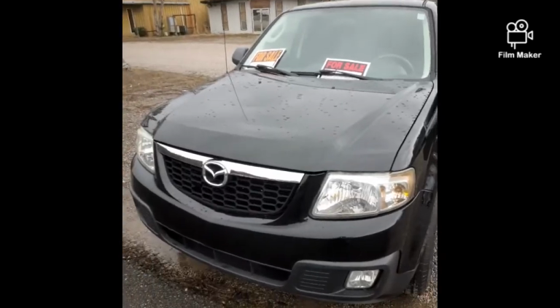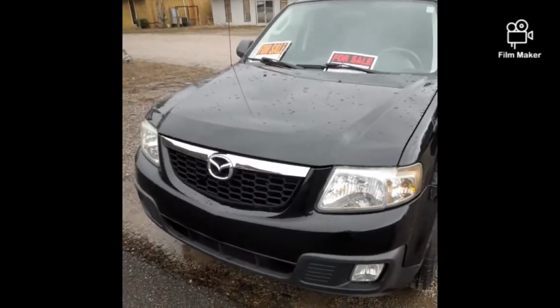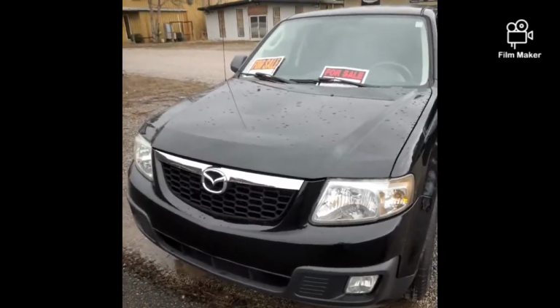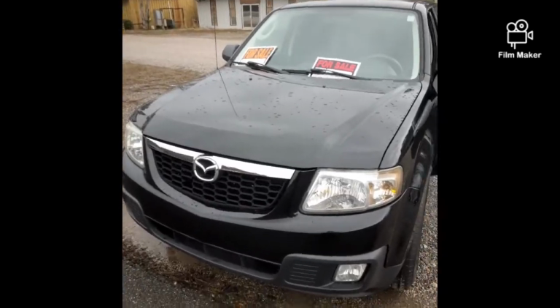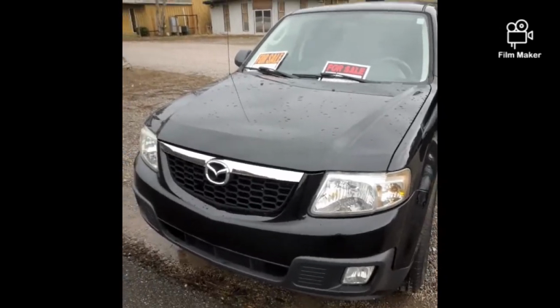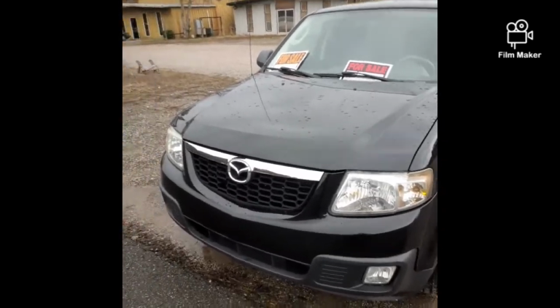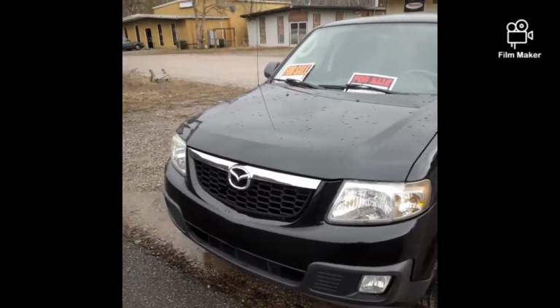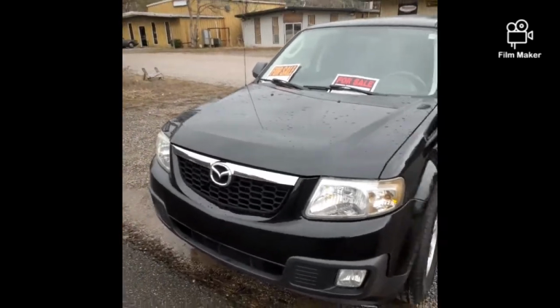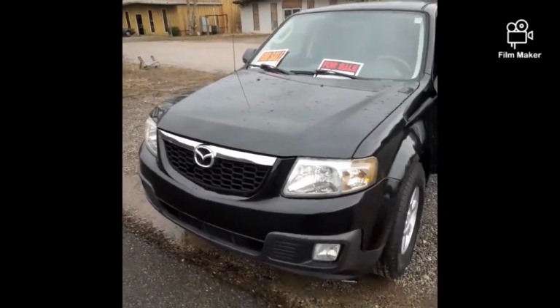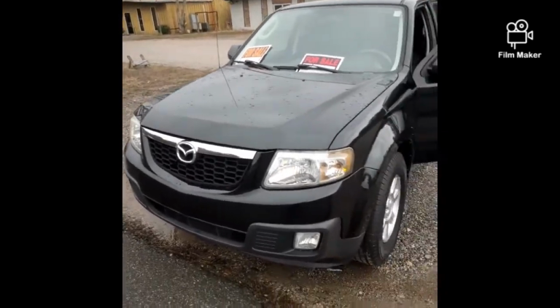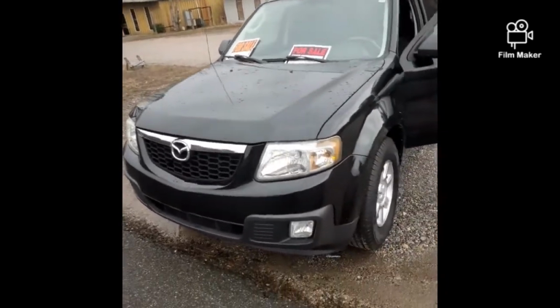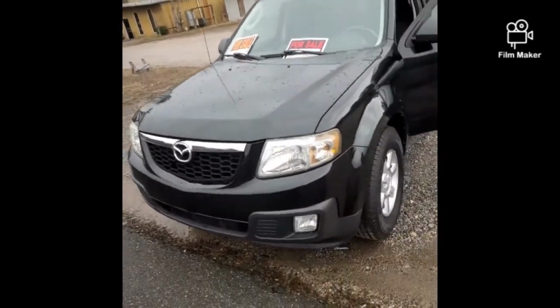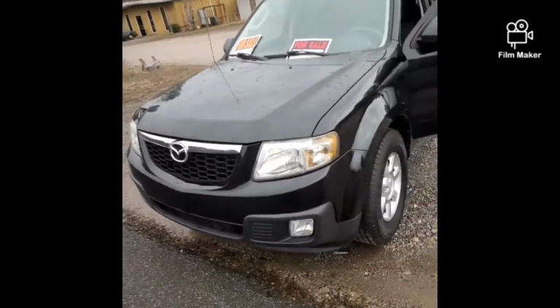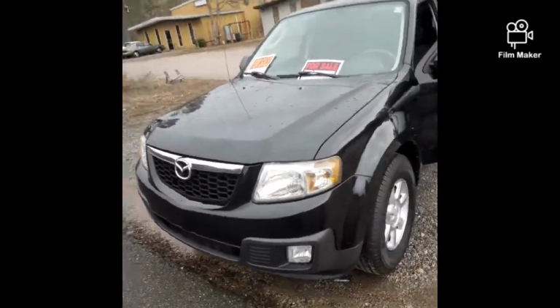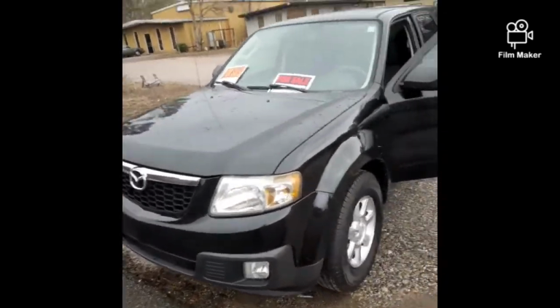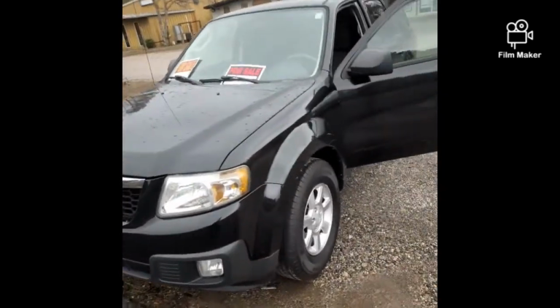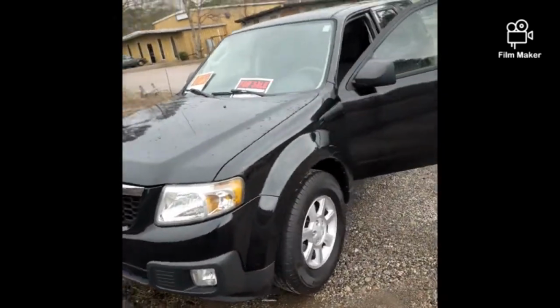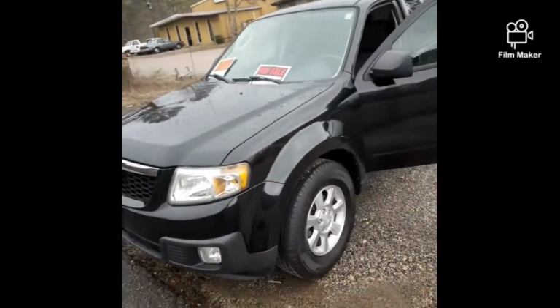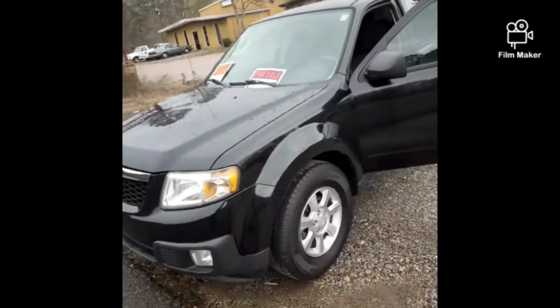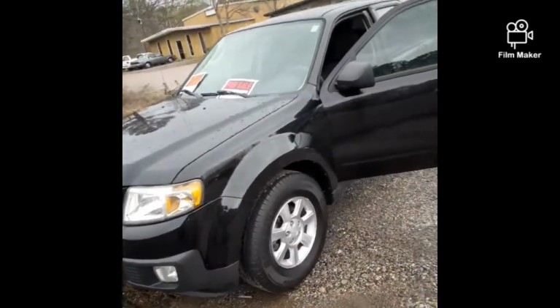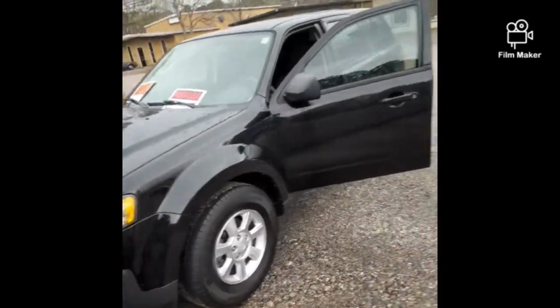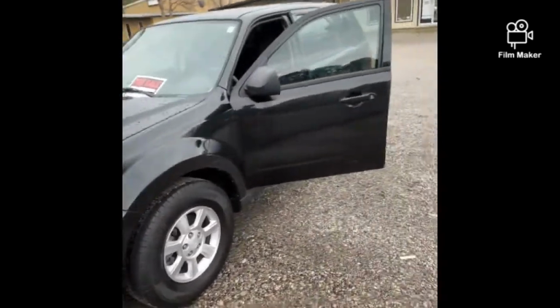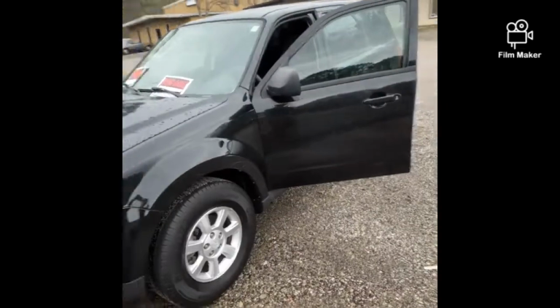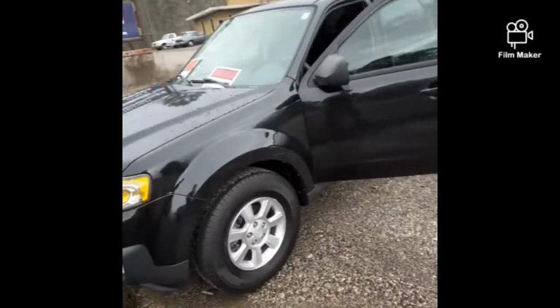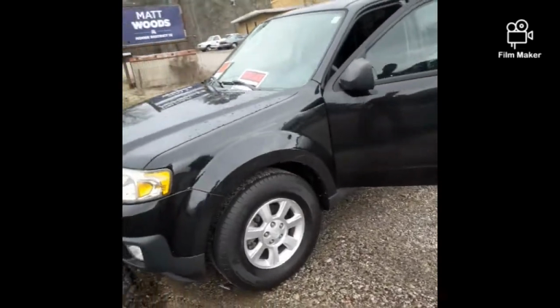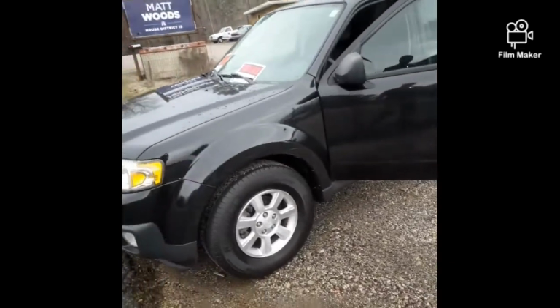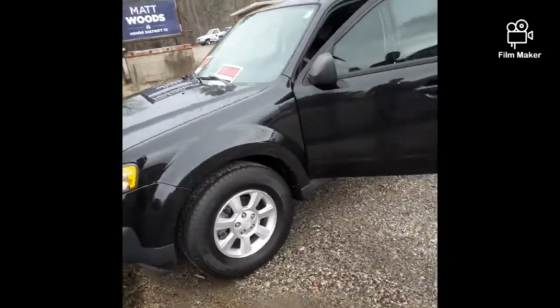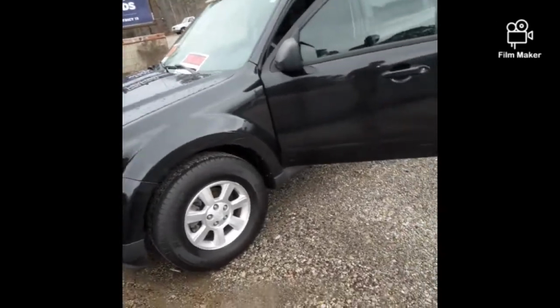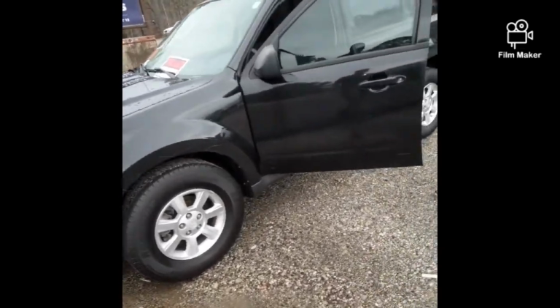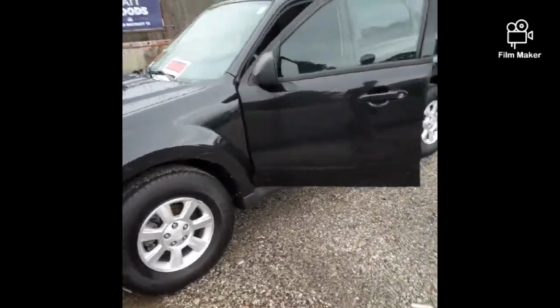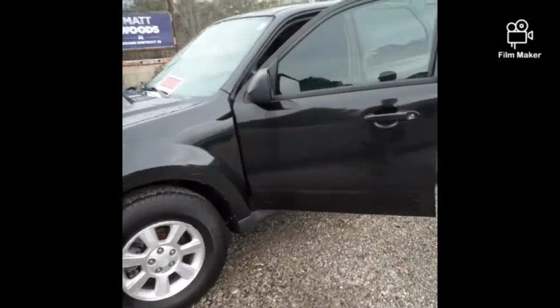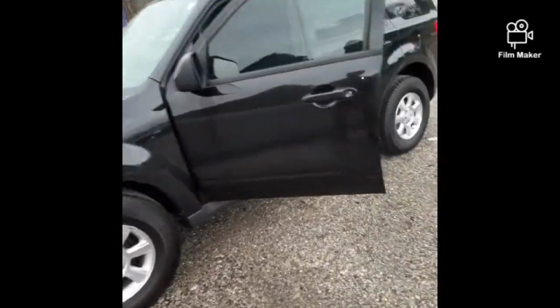Hello, peeps! Barry Elam here at B&U Auto Sales. Today I want to show you this 2011 Mazda Tribute.